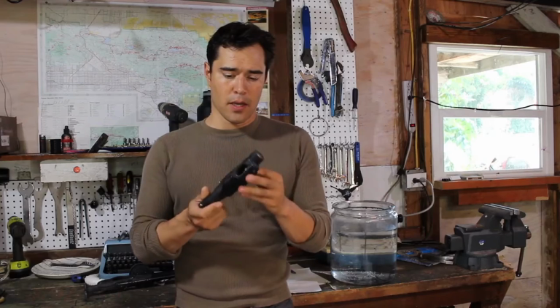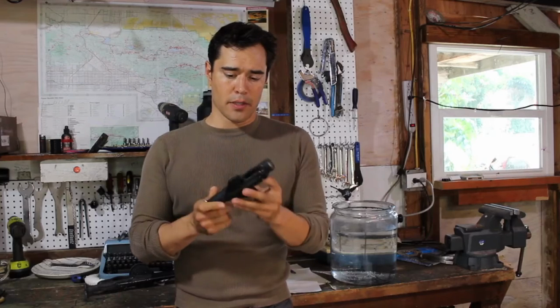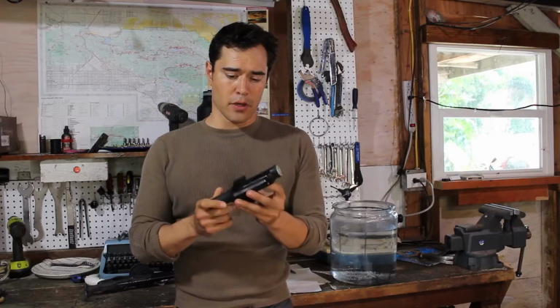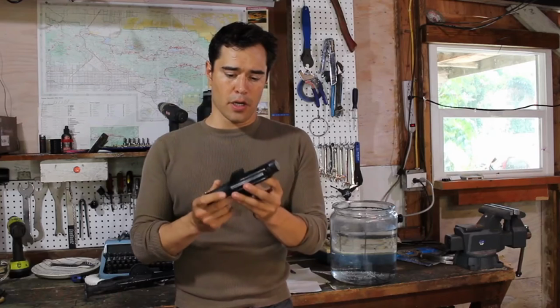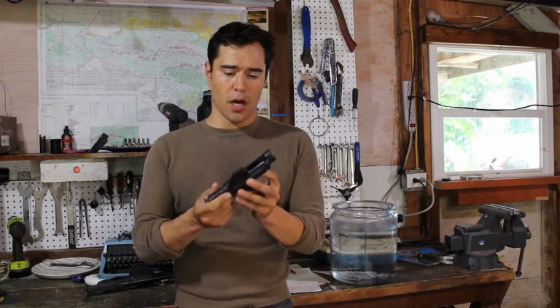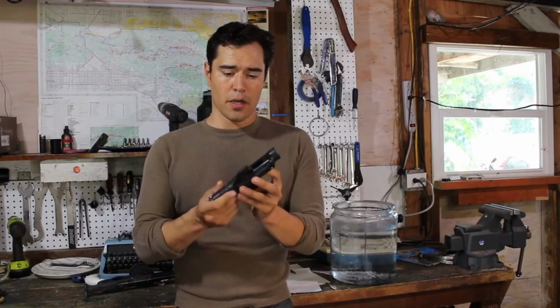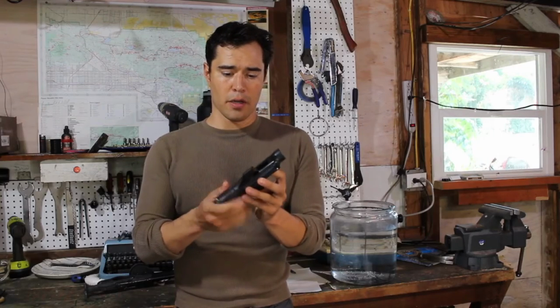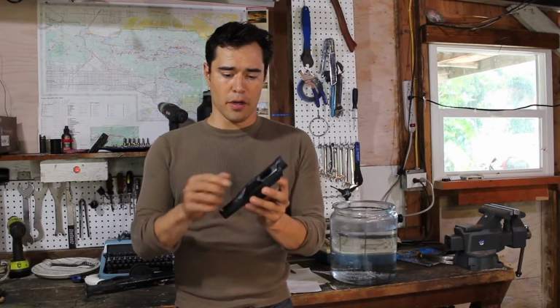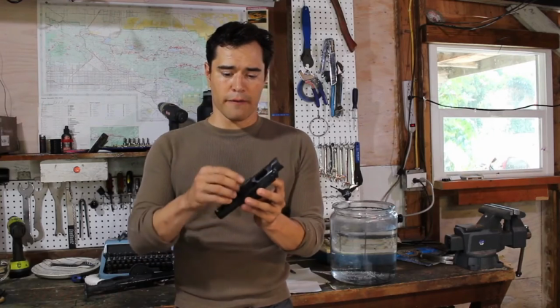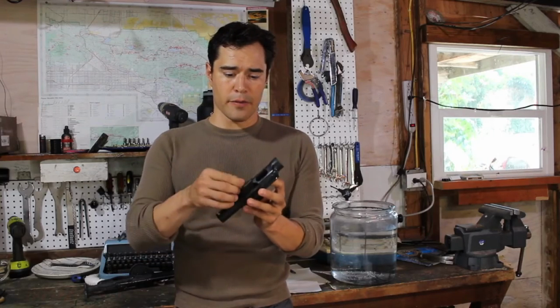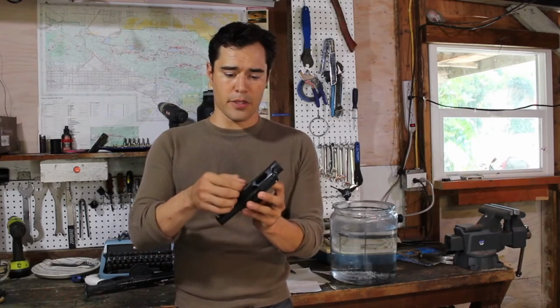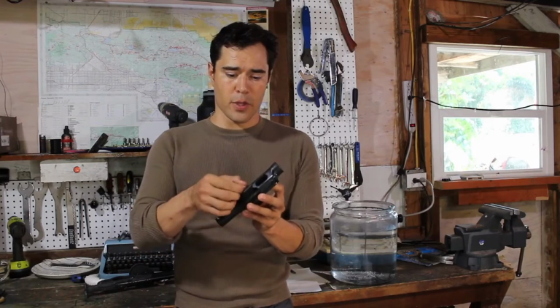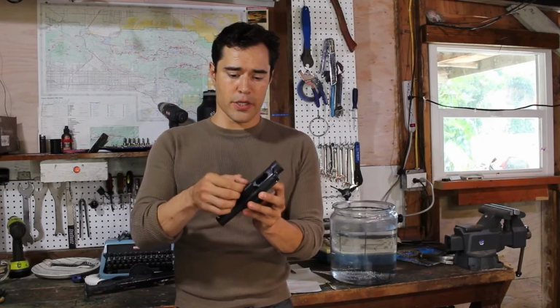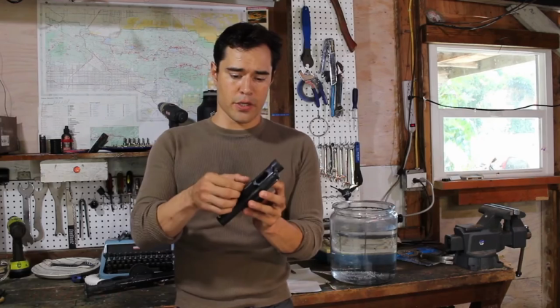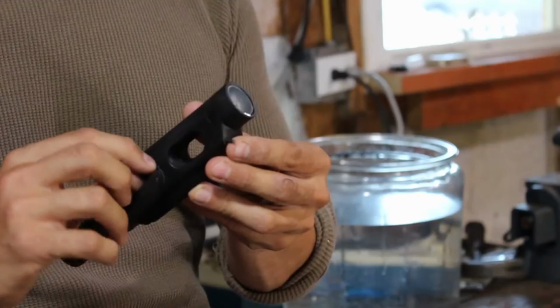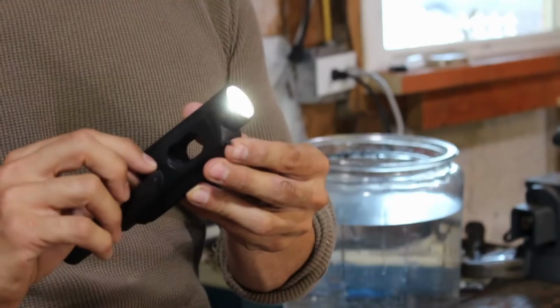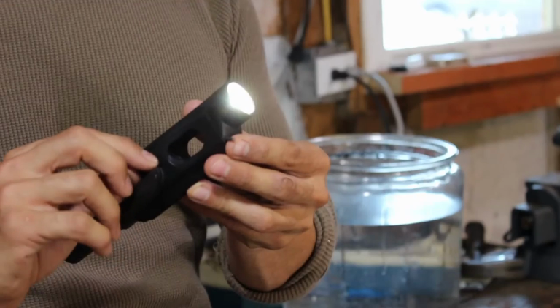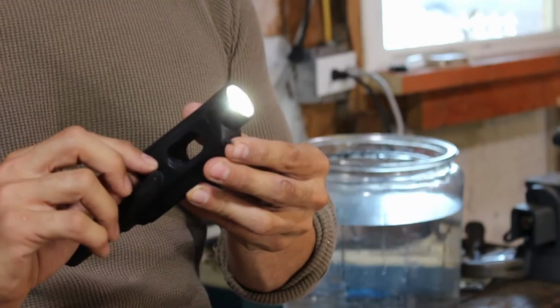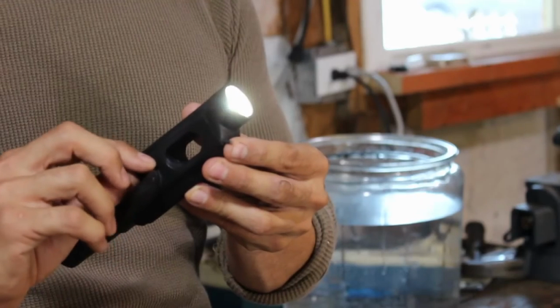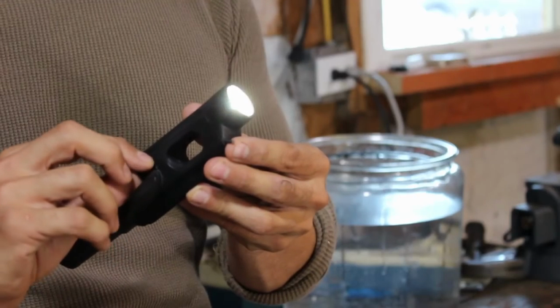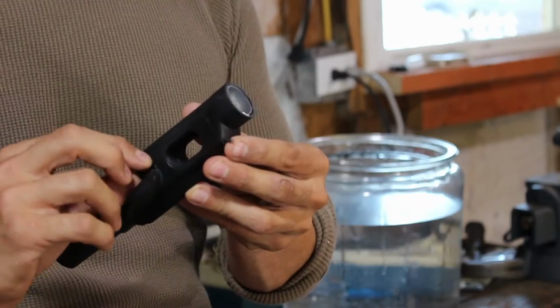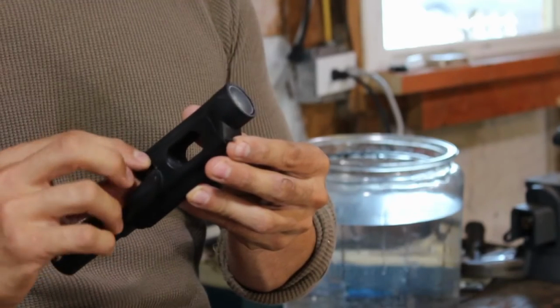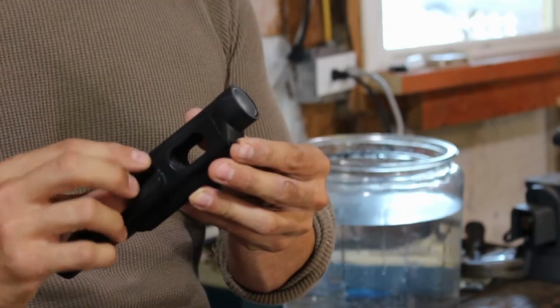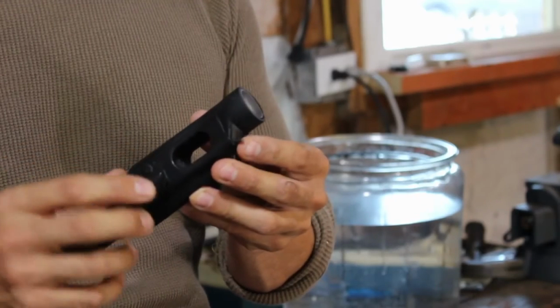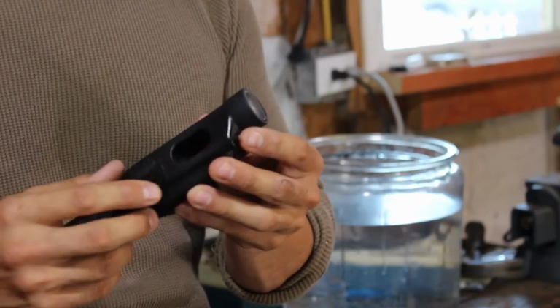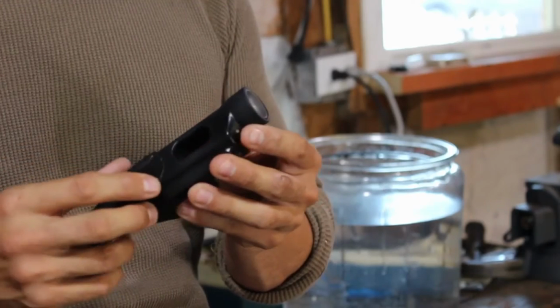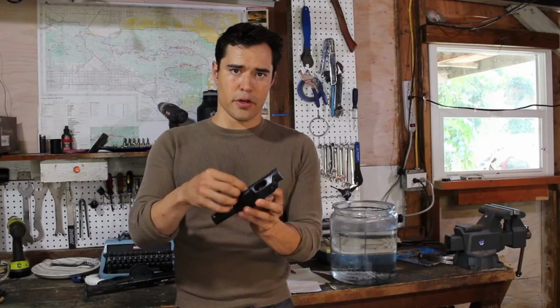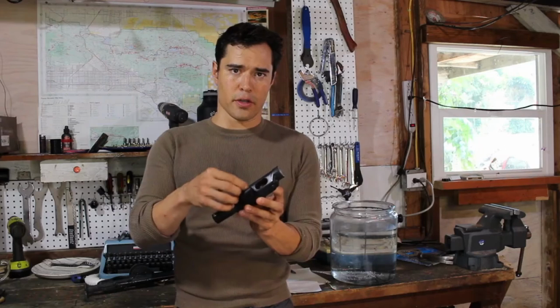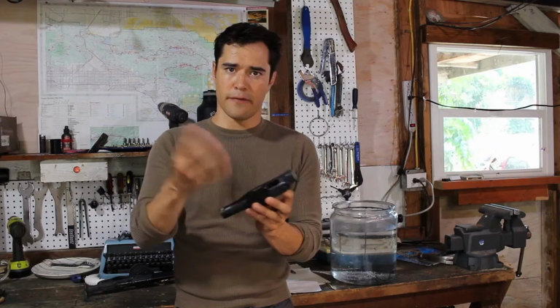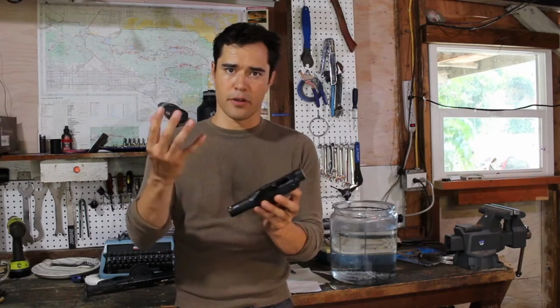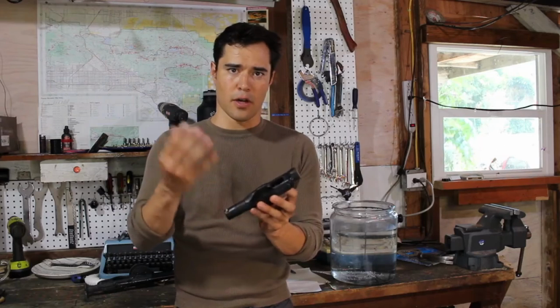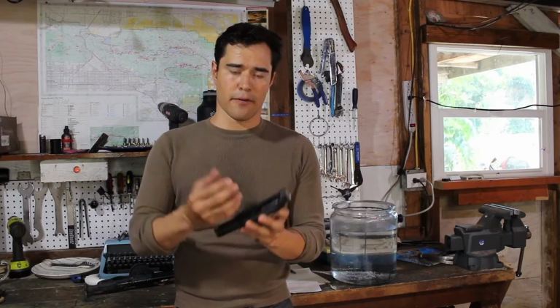To turn it on, you're going to flip this switch to the right, and you turn to the left to turn it off.